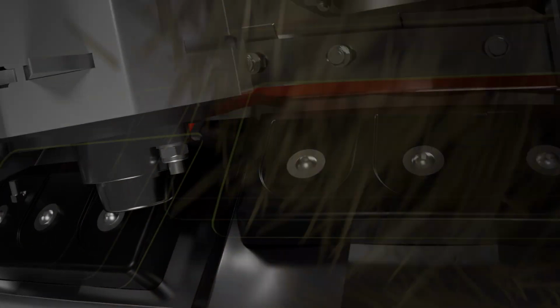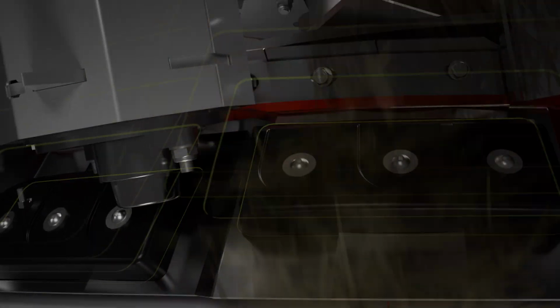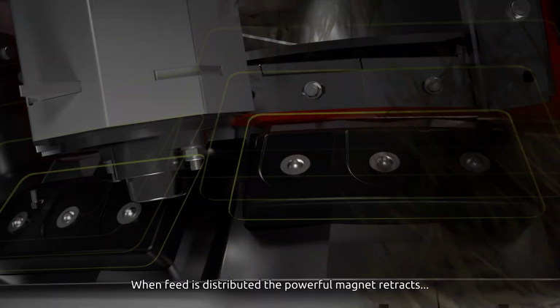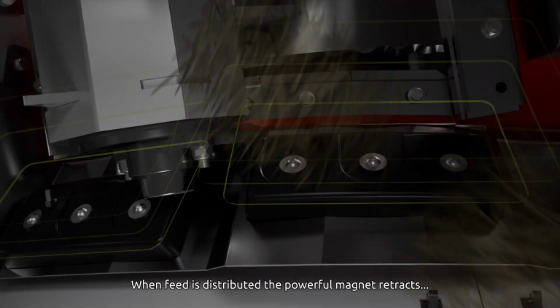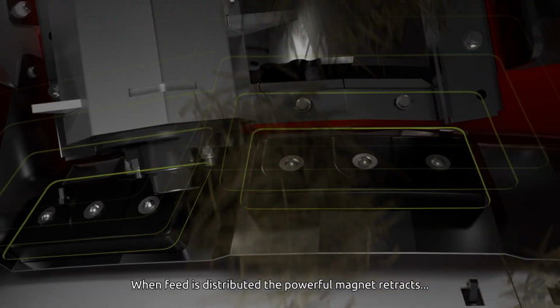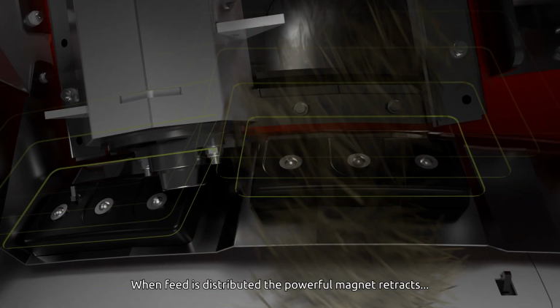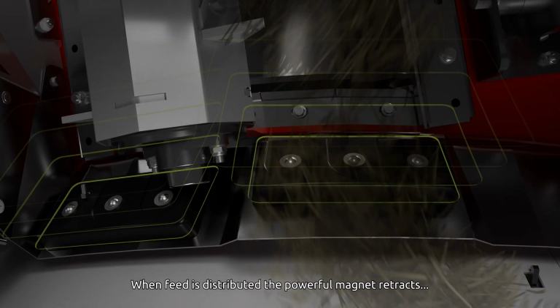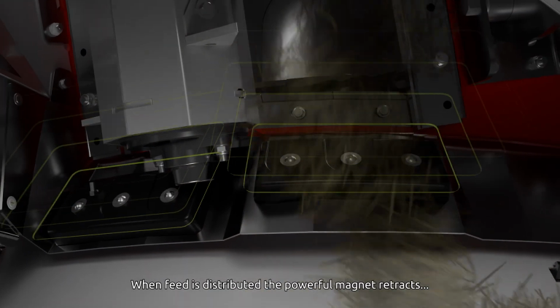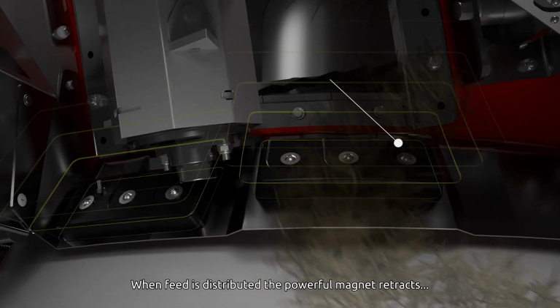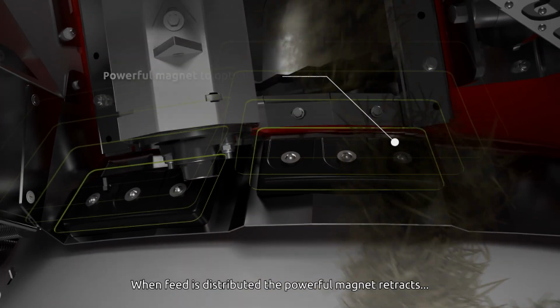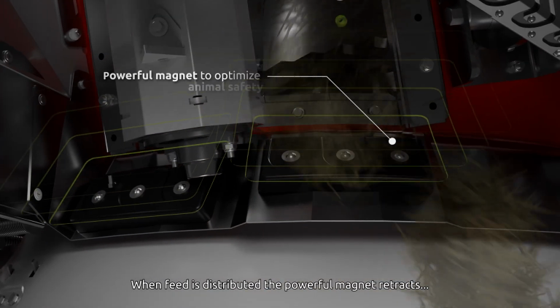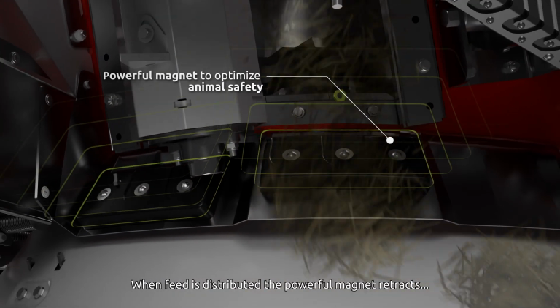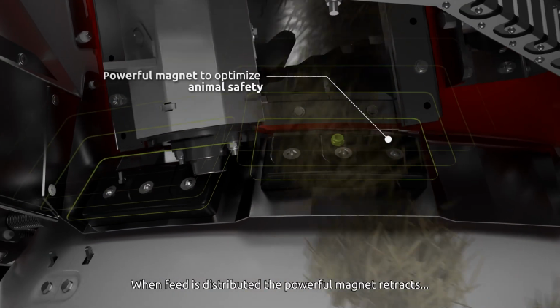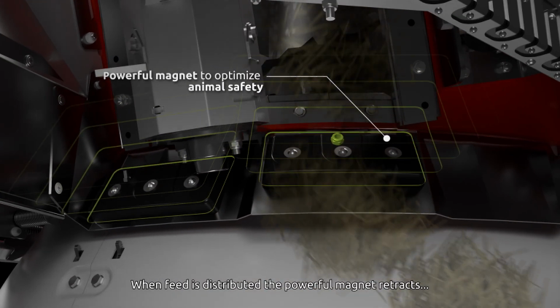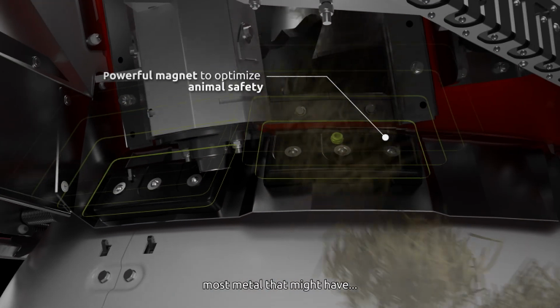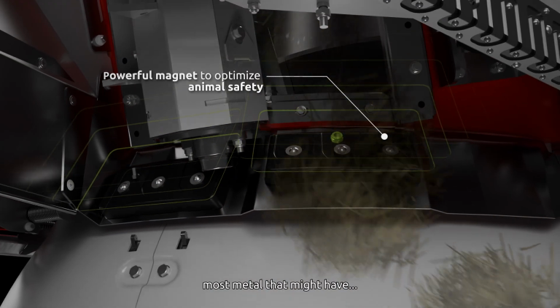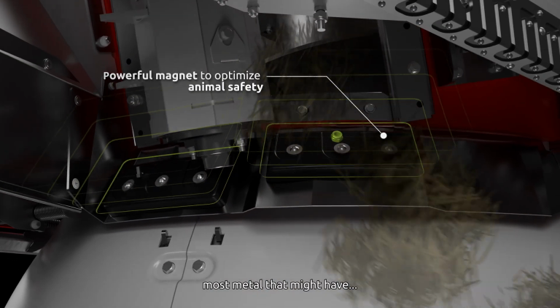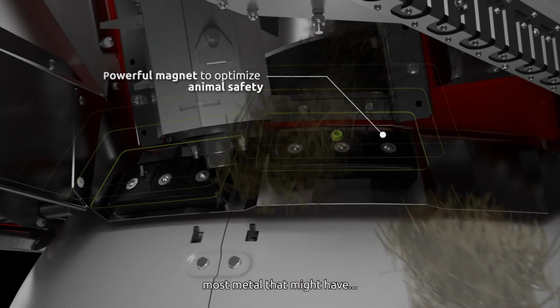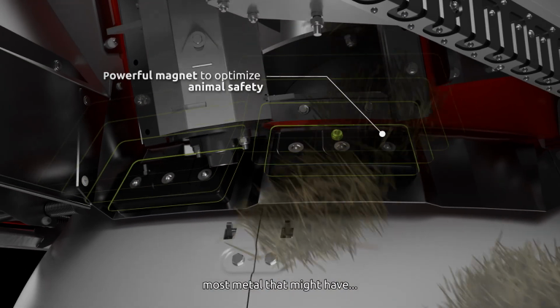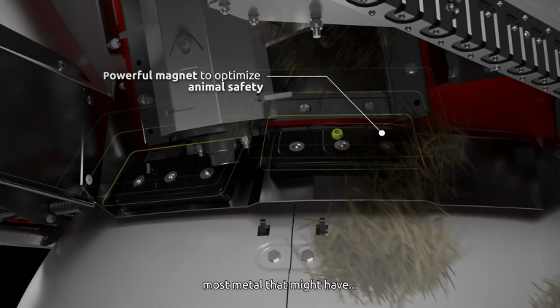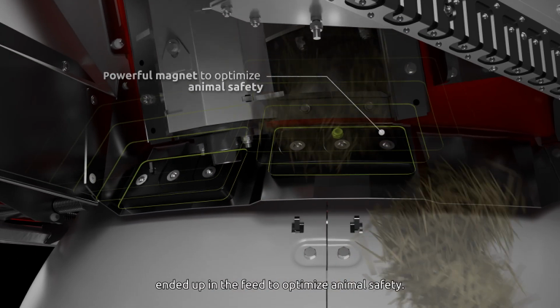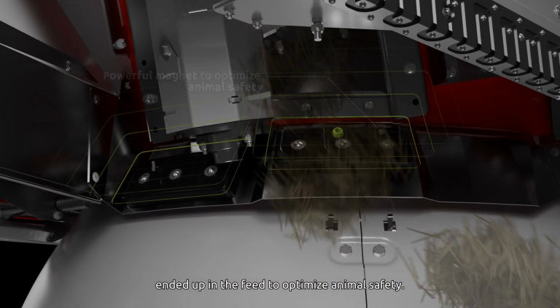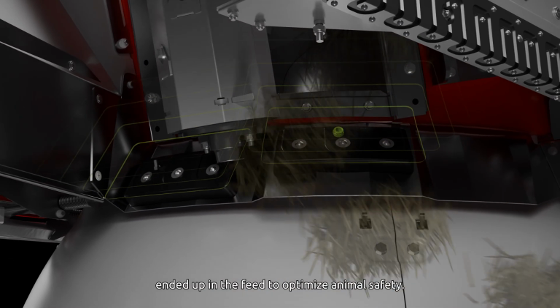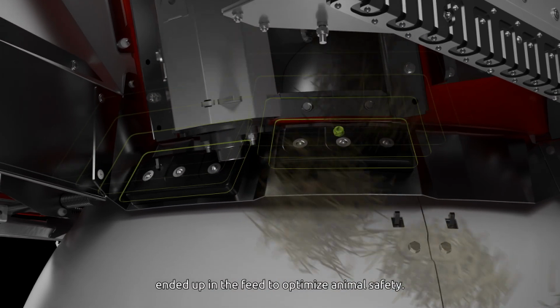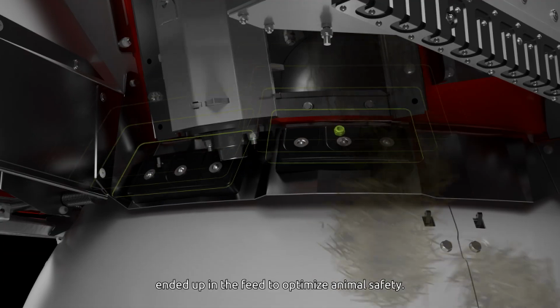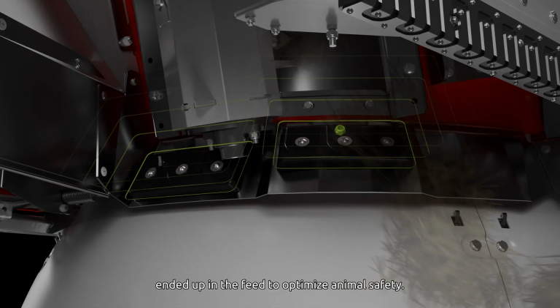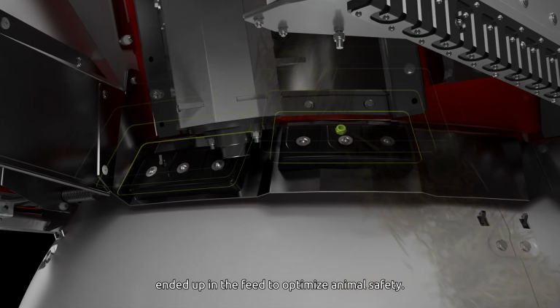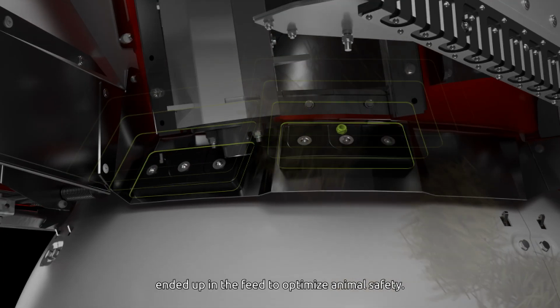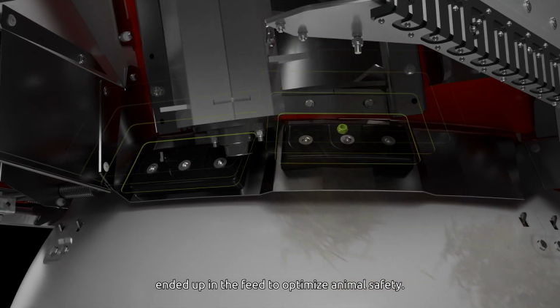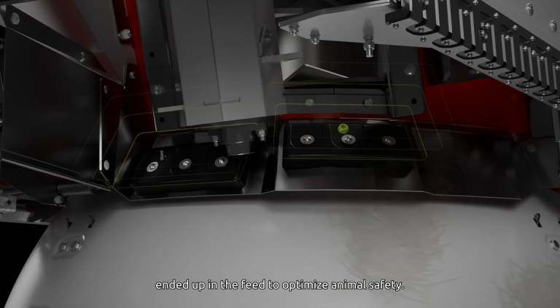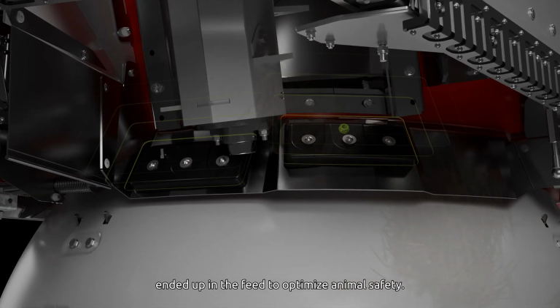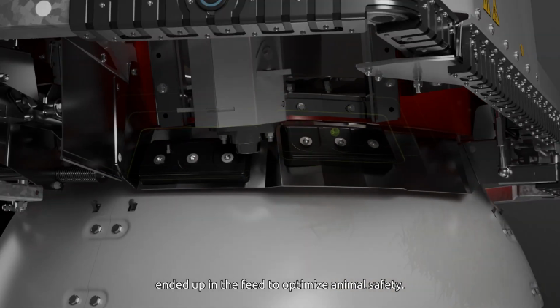When feed is distributed, the powerful magnet retracts most metal that might have ended up in the feed to optimize animal safety.